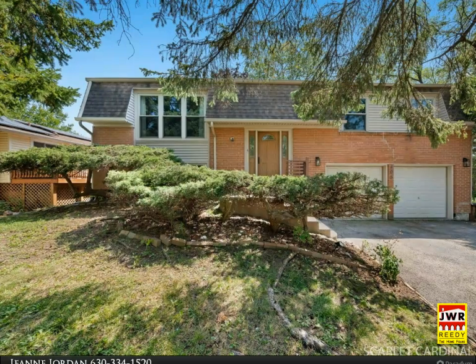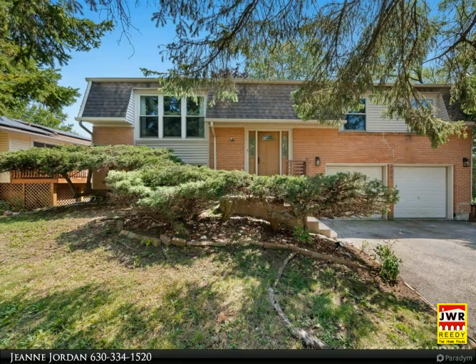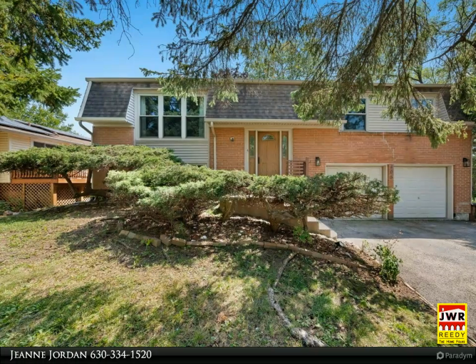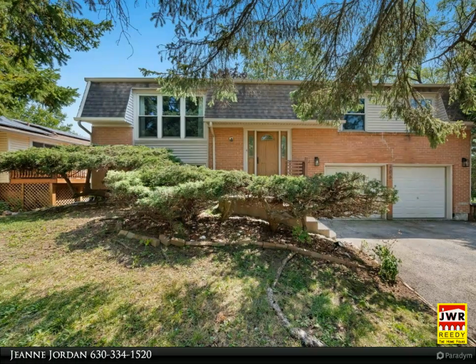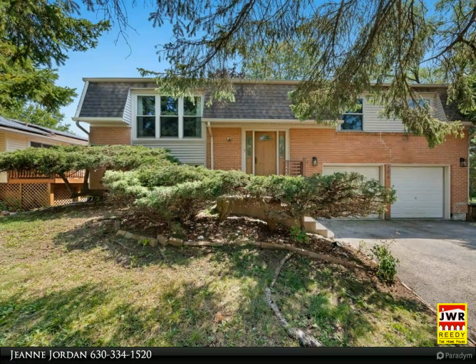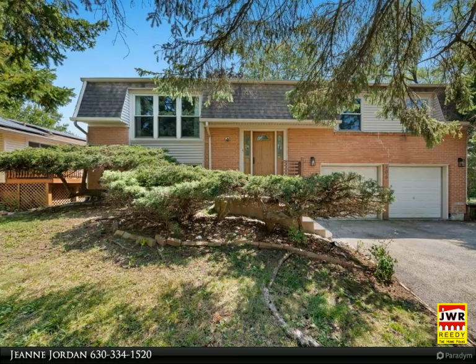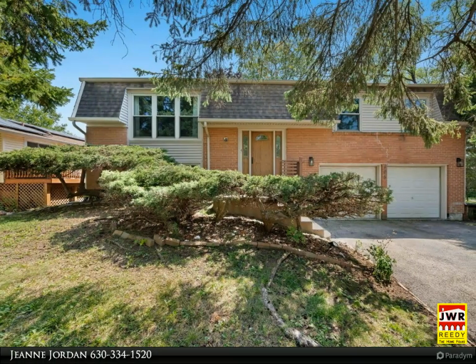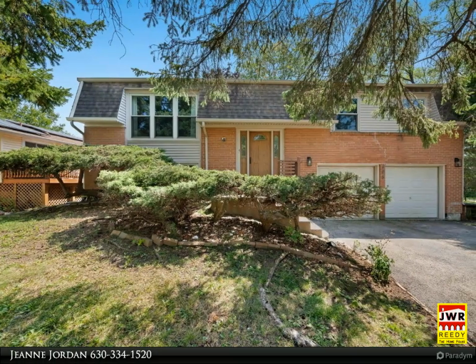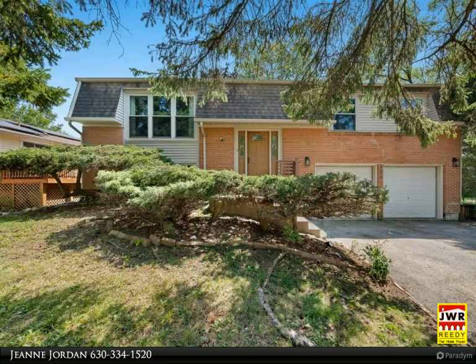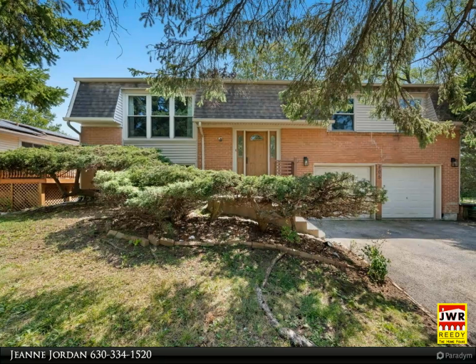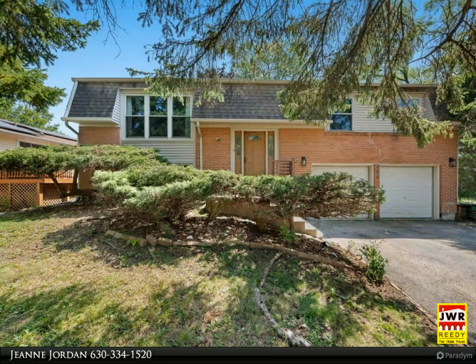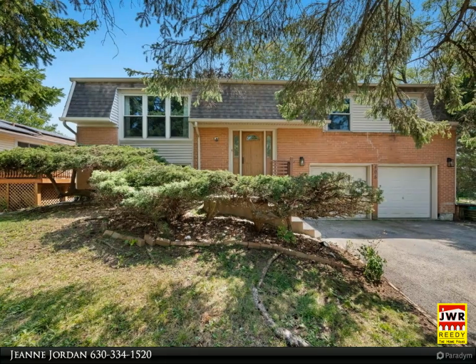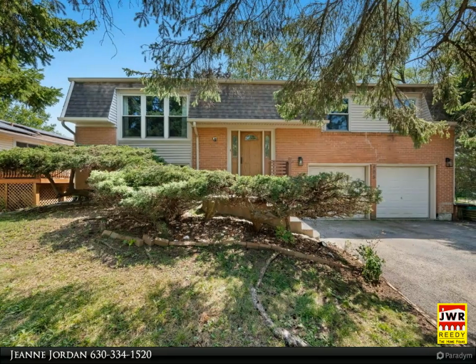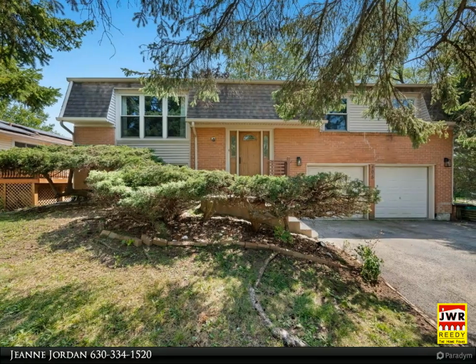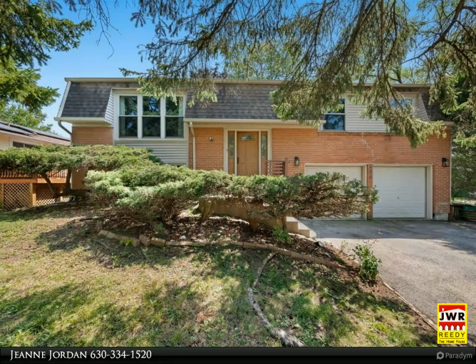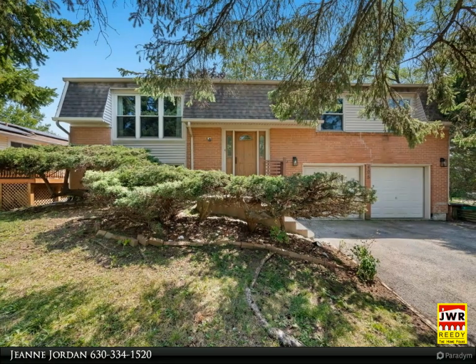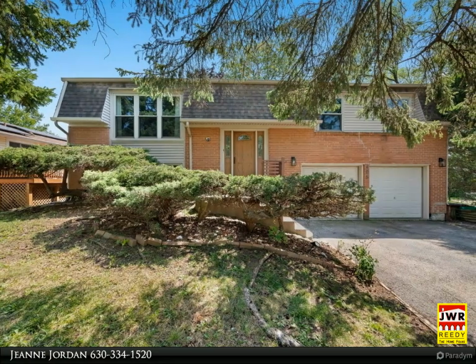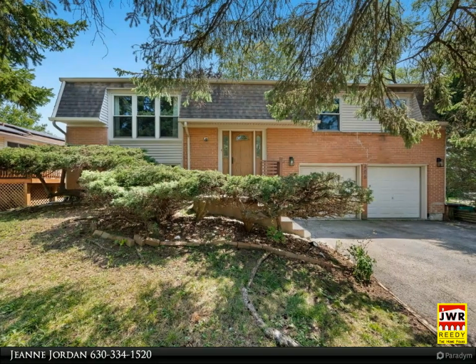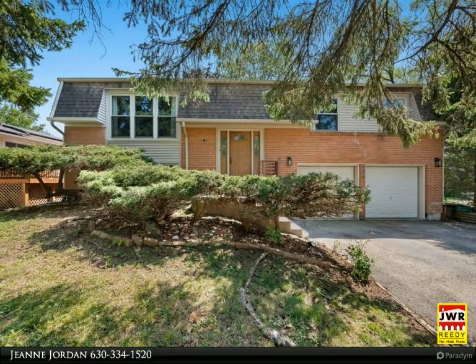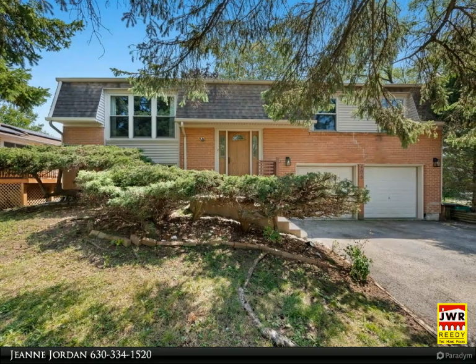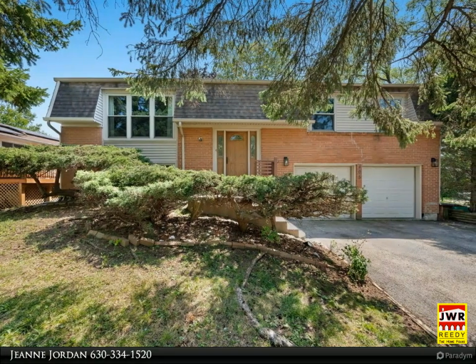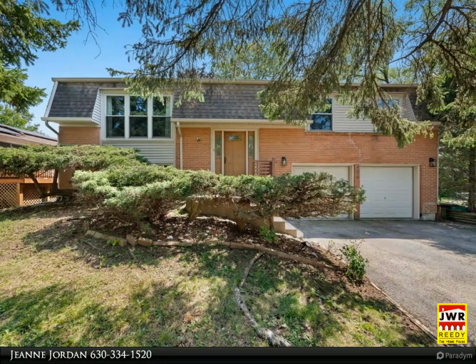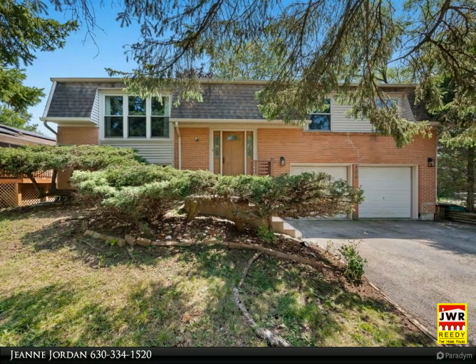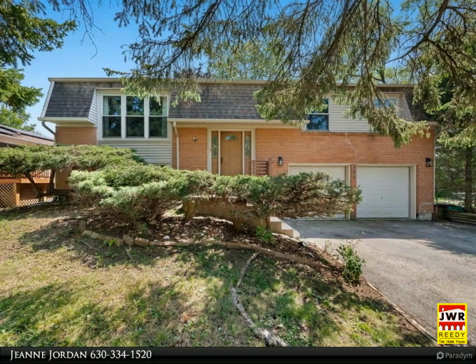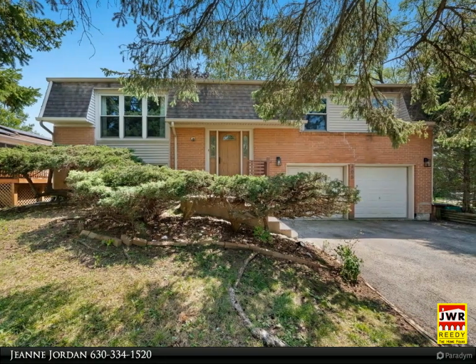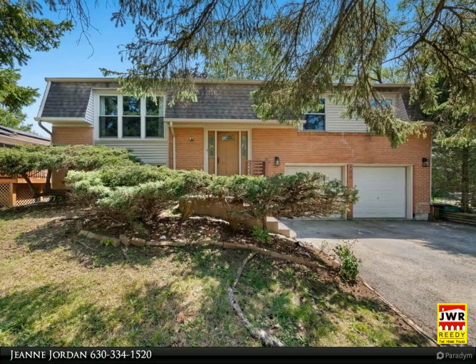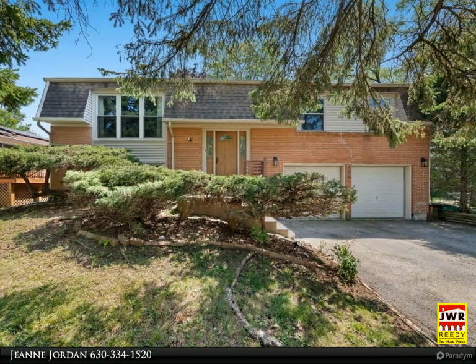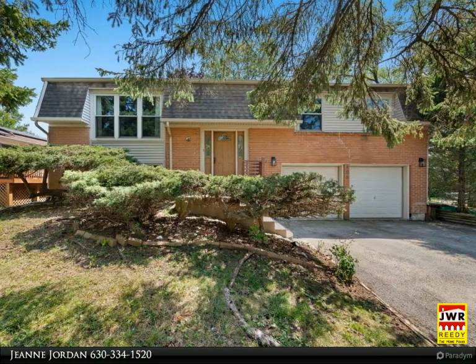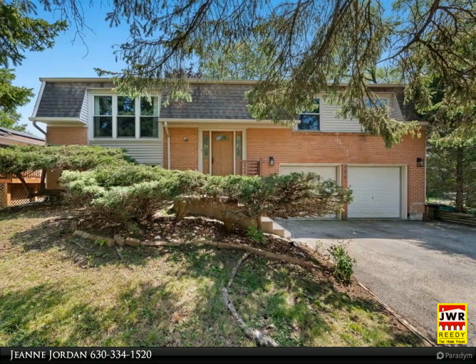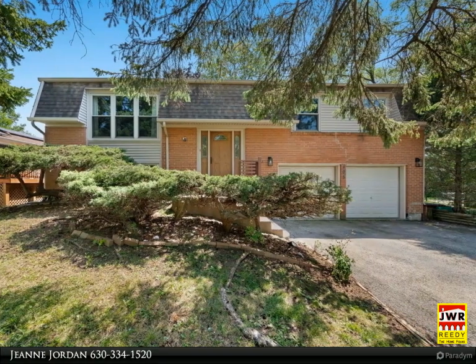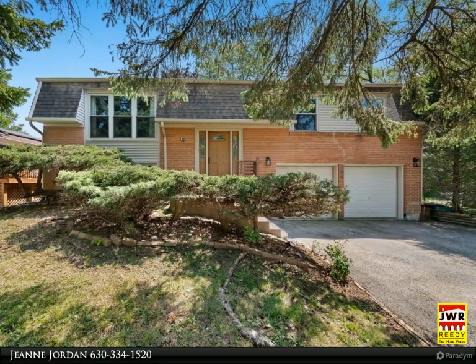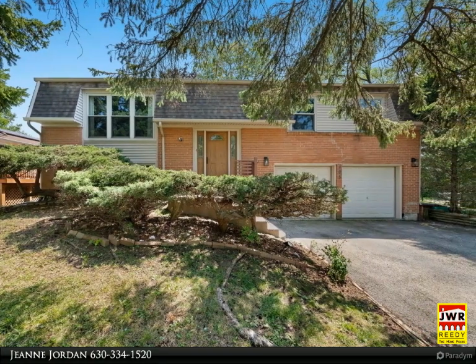Don't miss this Winston Woods raised ranch with 4 bedrooms and 2 full bathrooms.